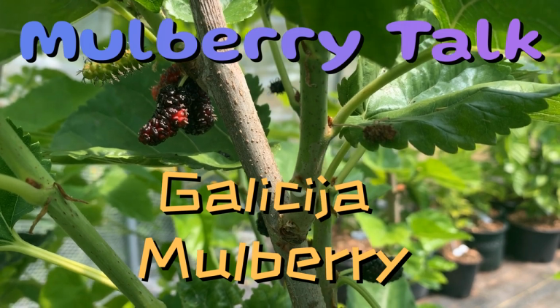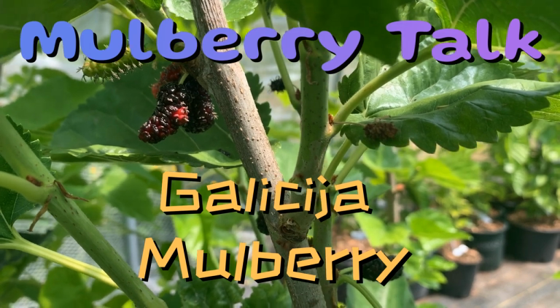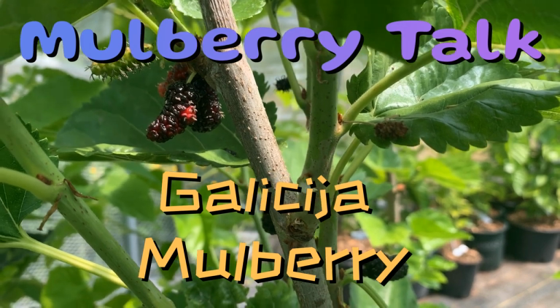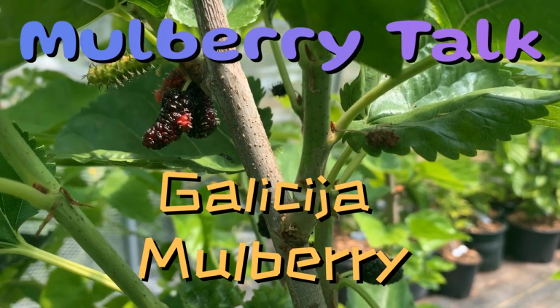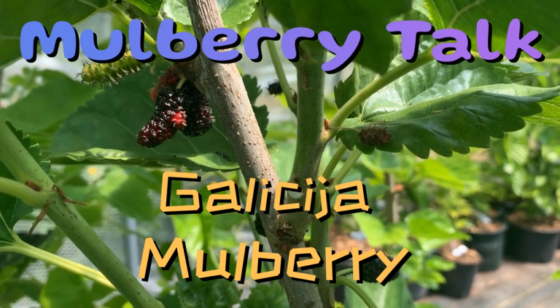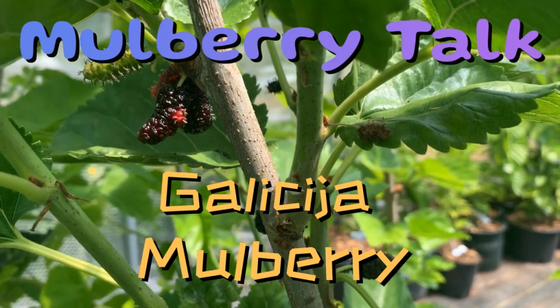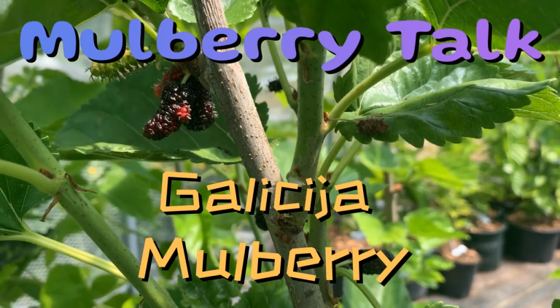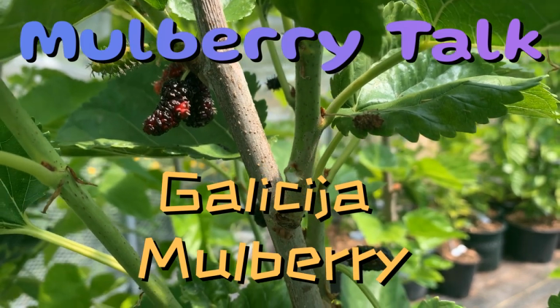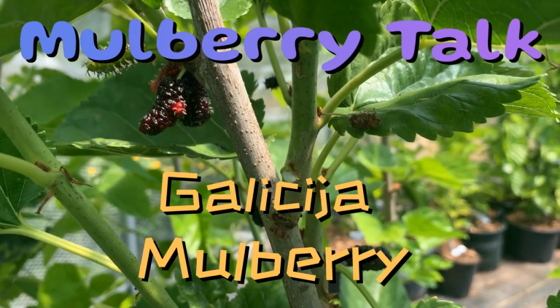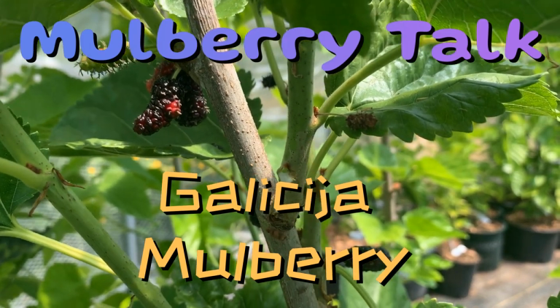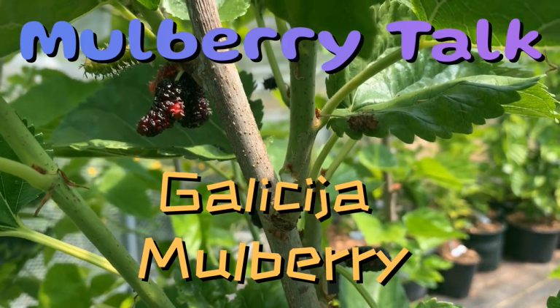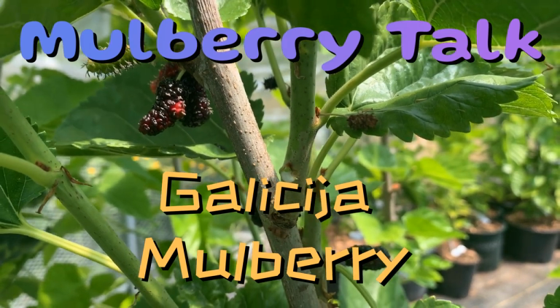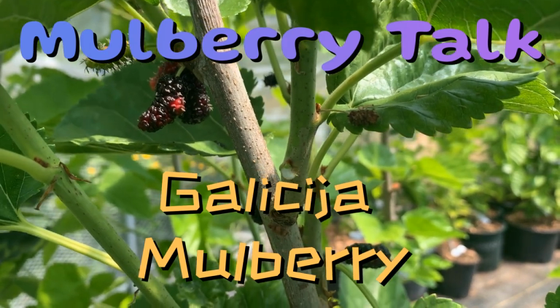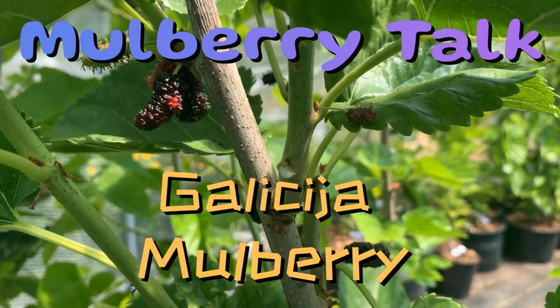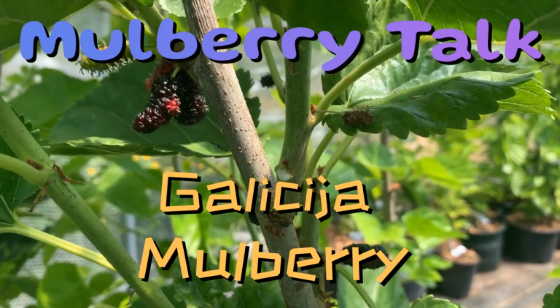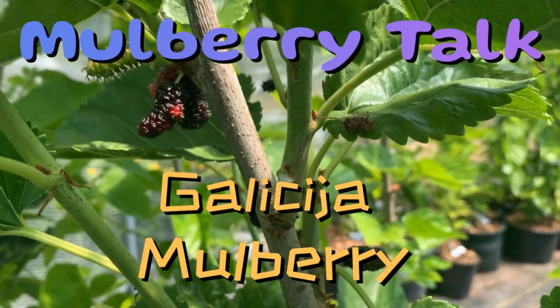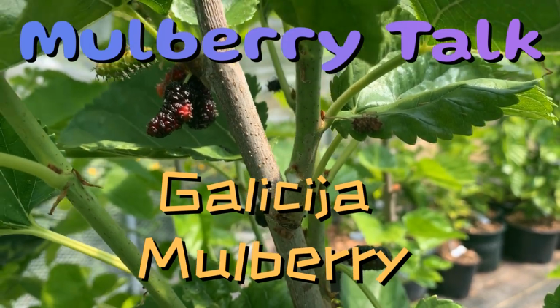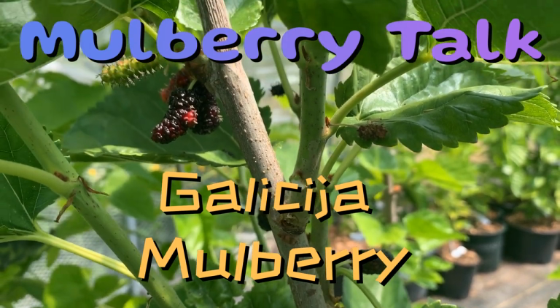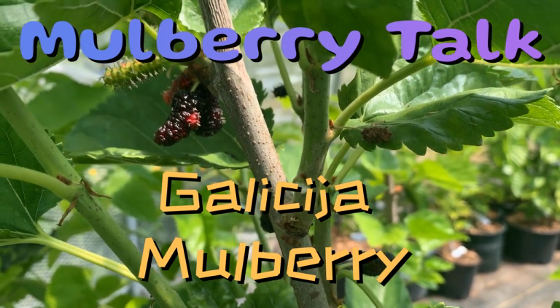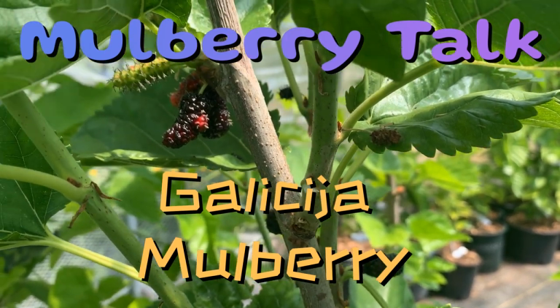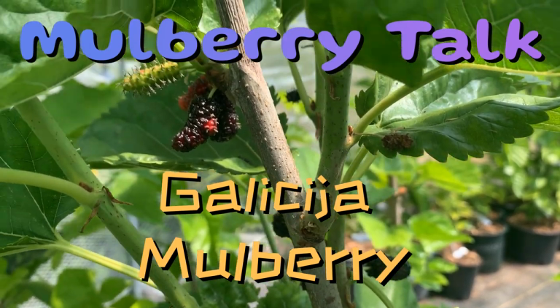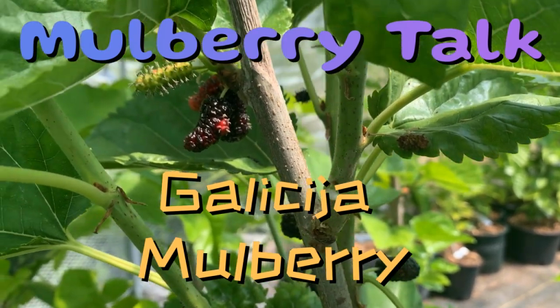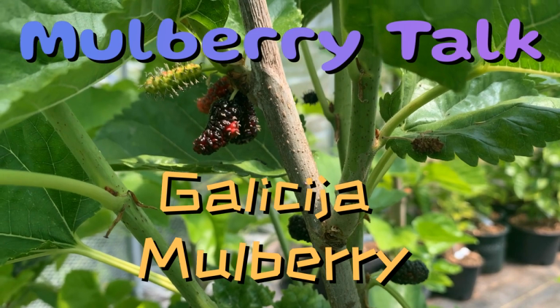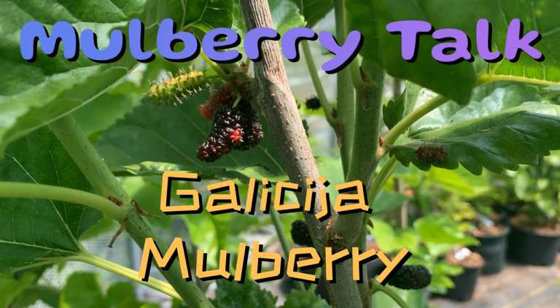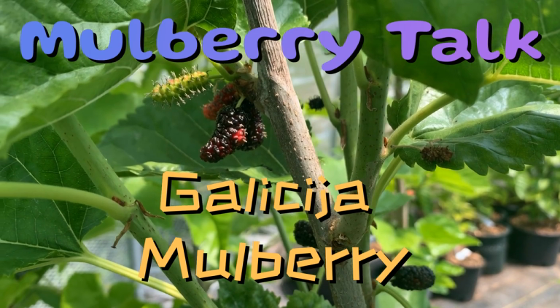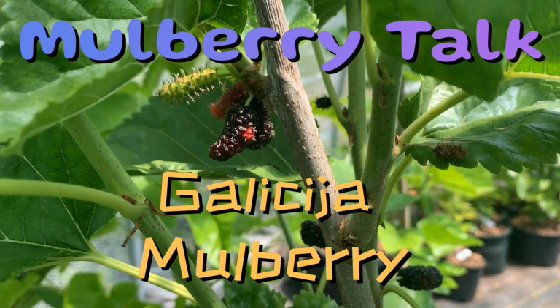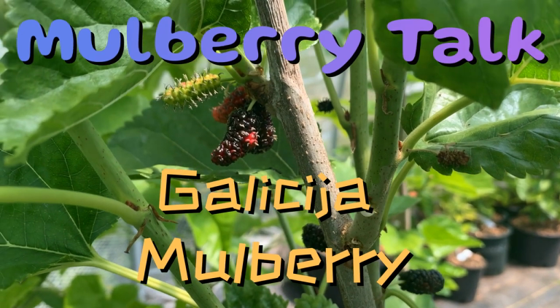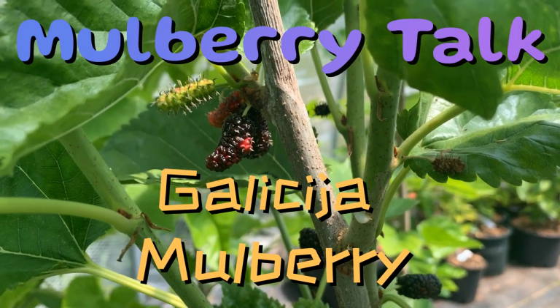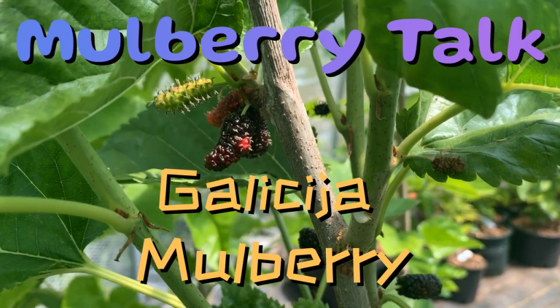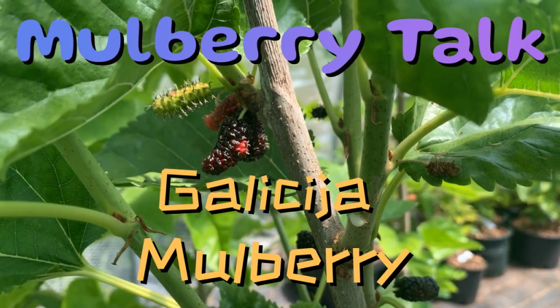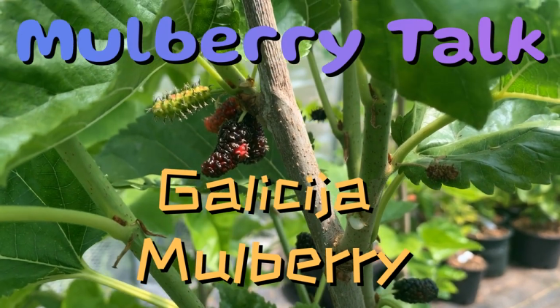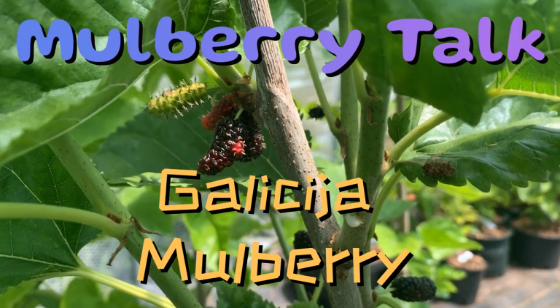Hi, this is Mark at Ding Dong's Garden. This is Galicia mulberry.